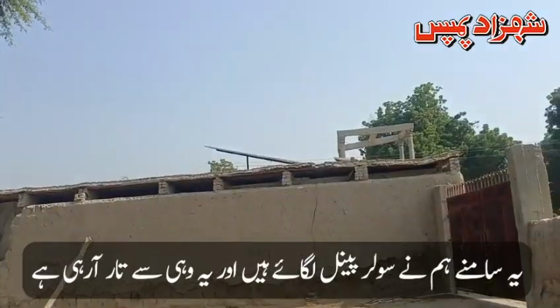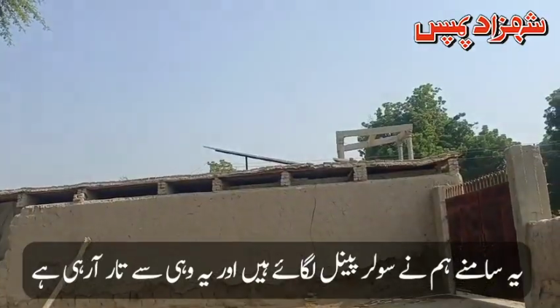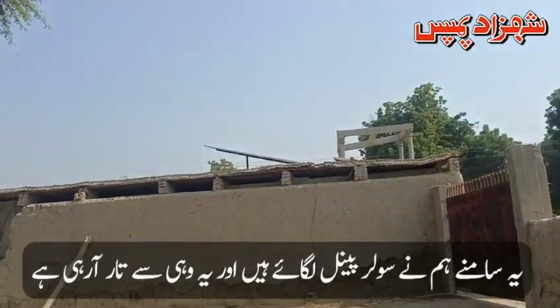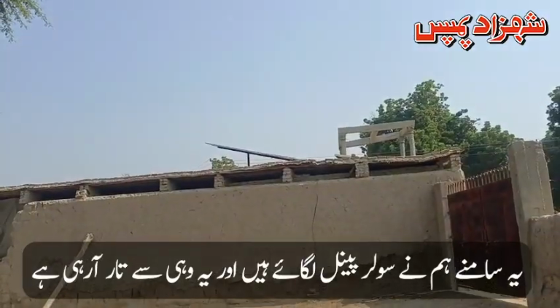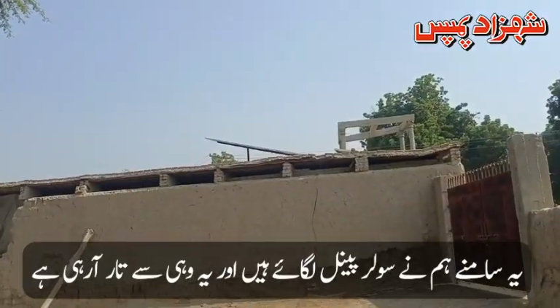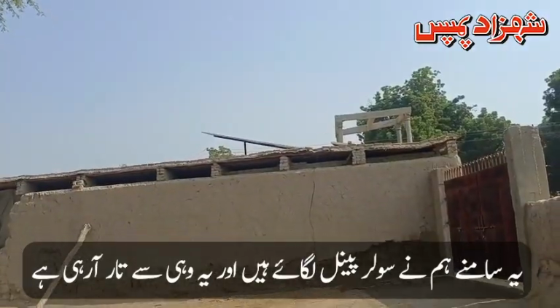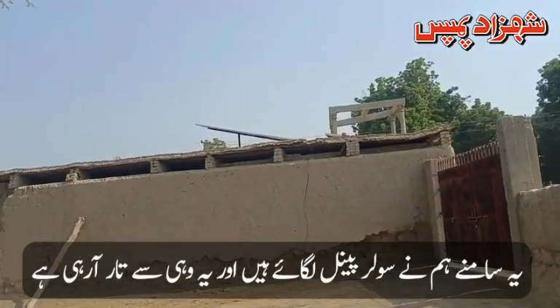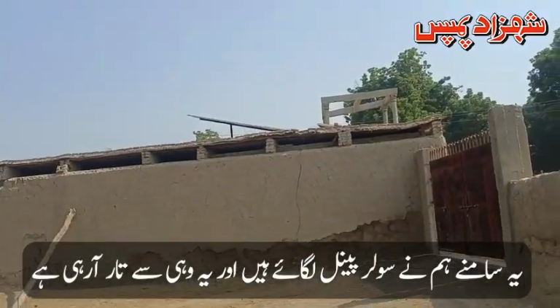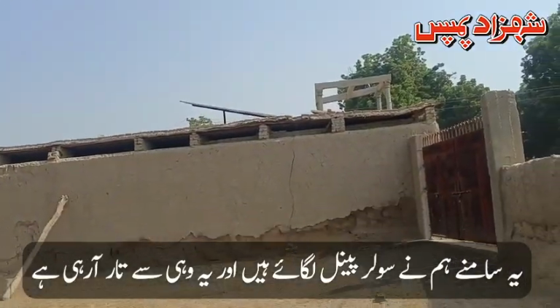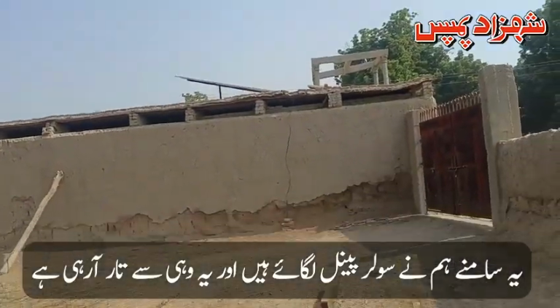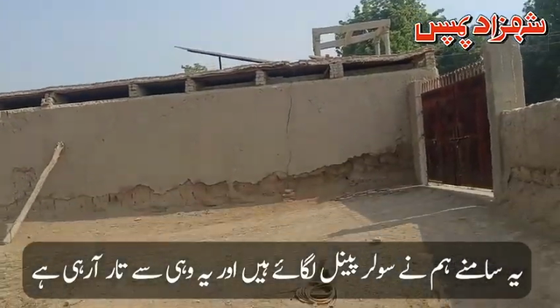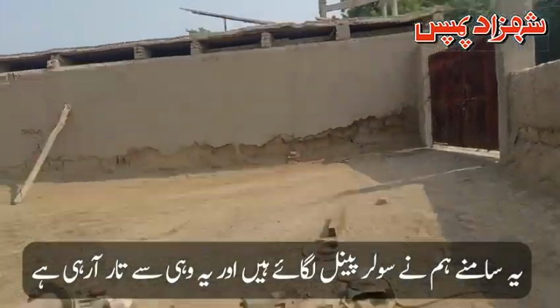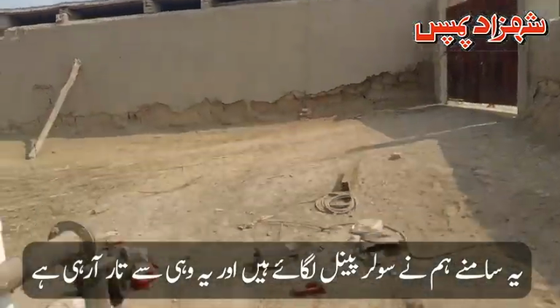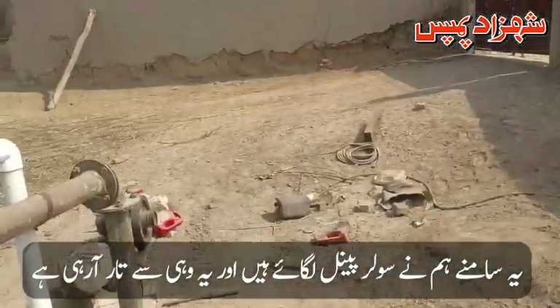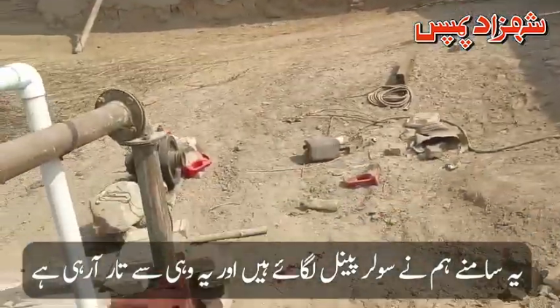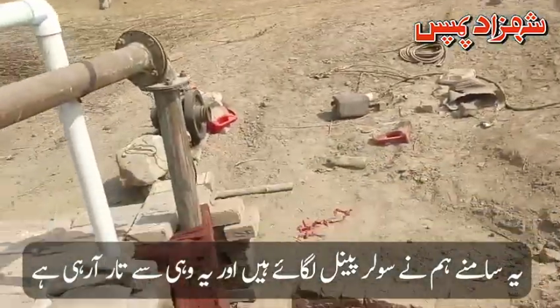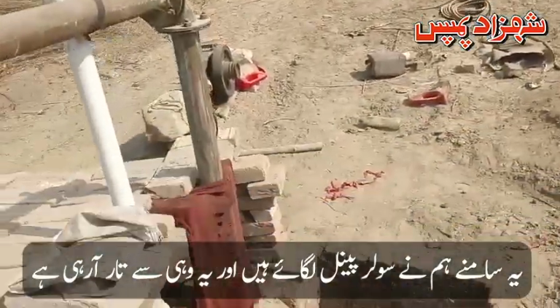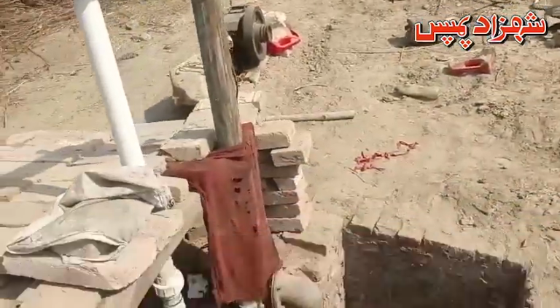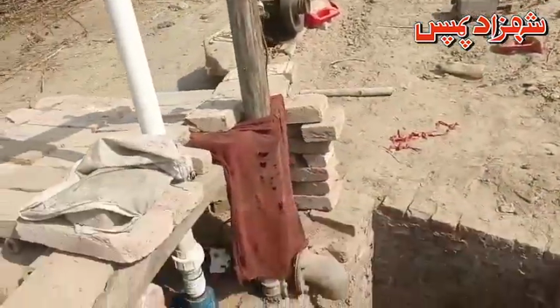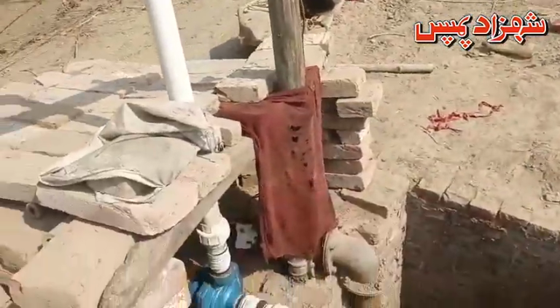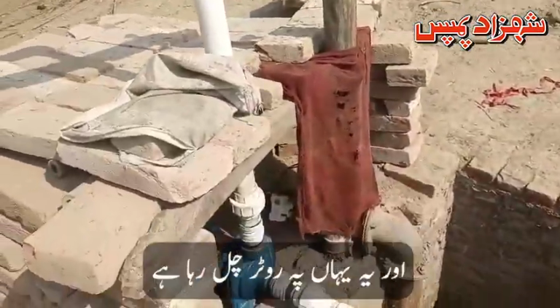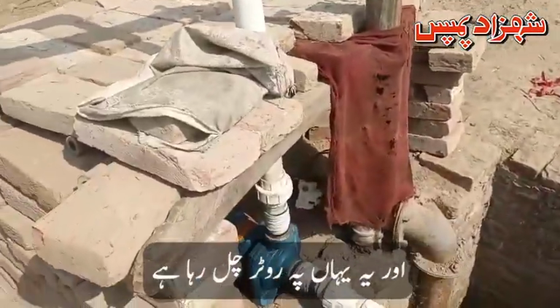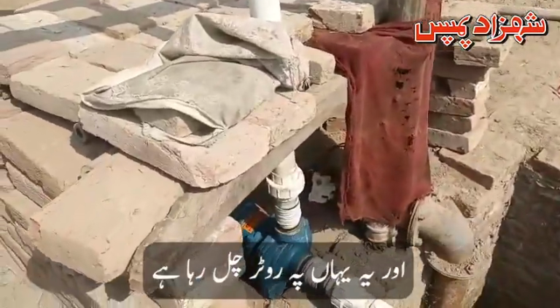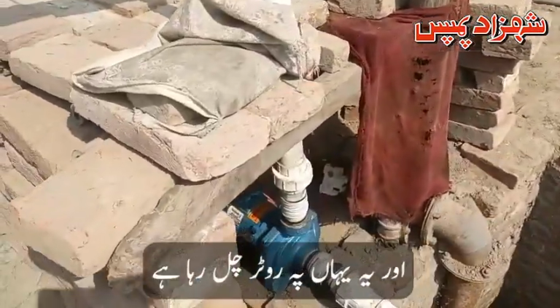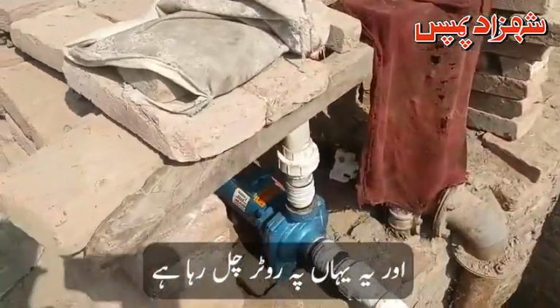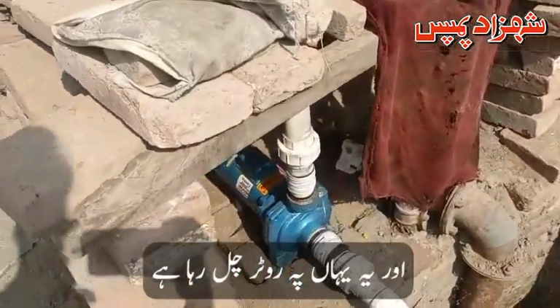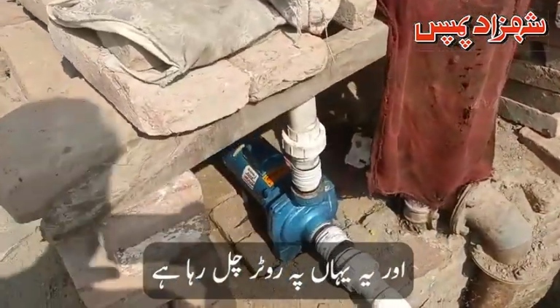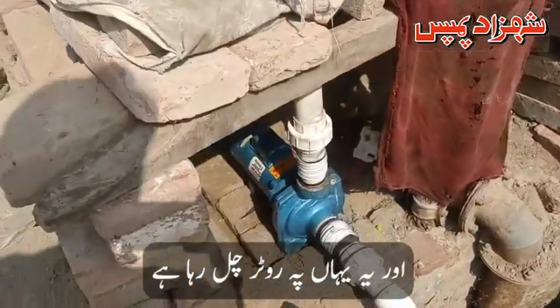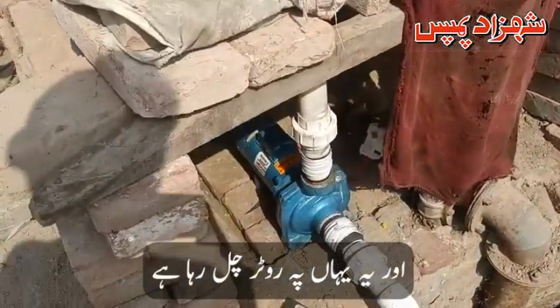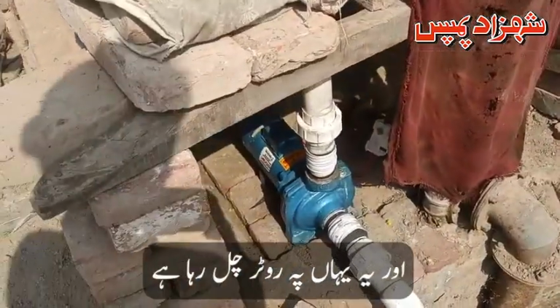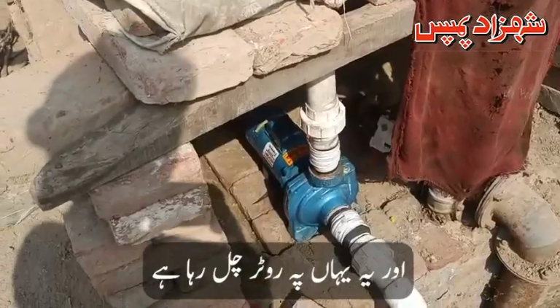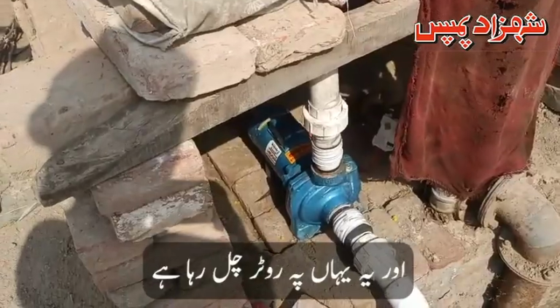We have placed a plate on the front. There's a wire and this route is running.